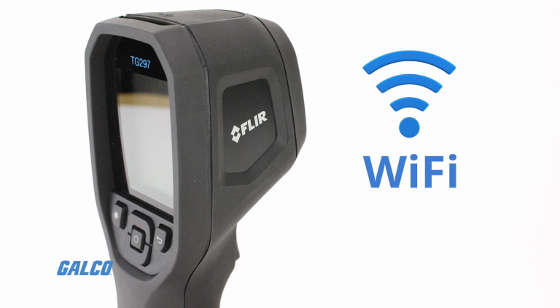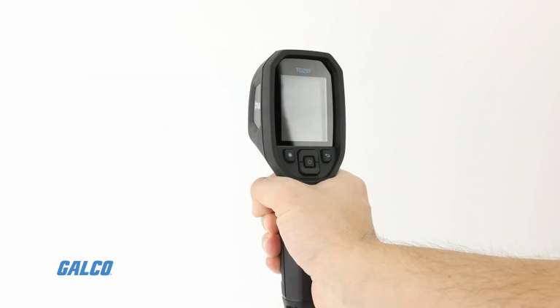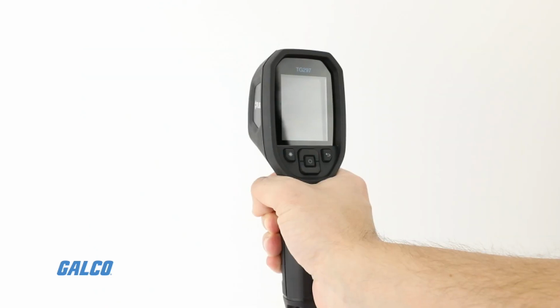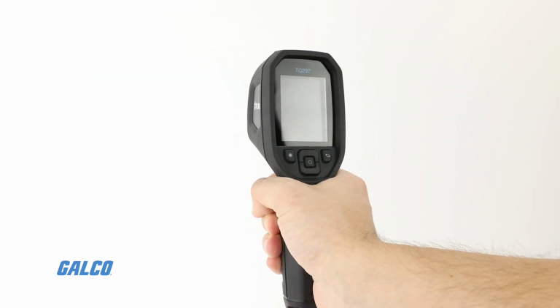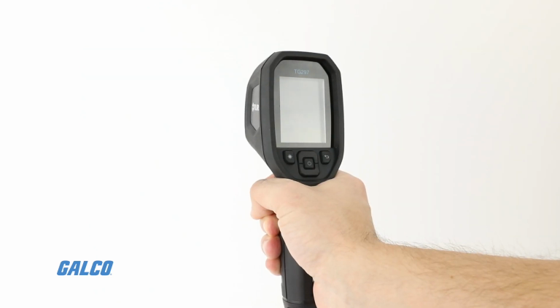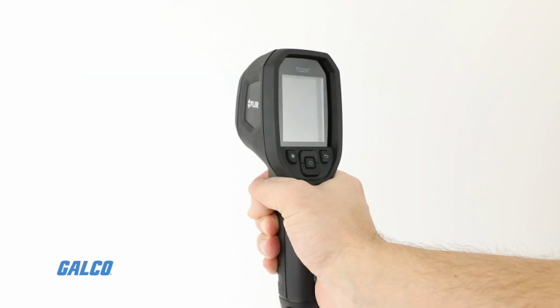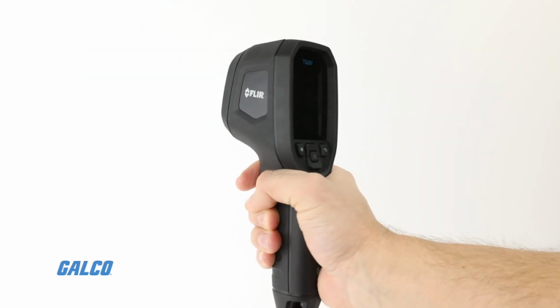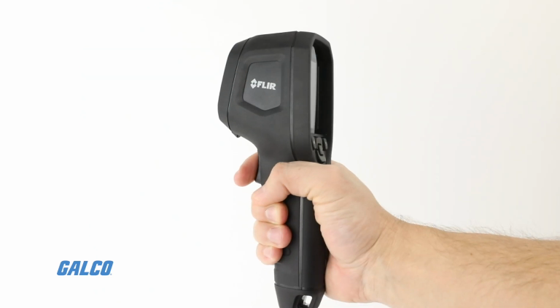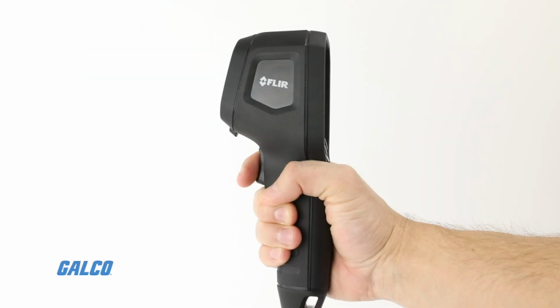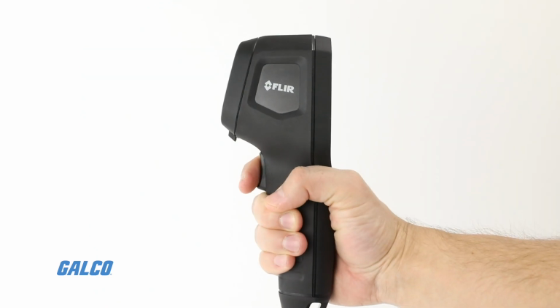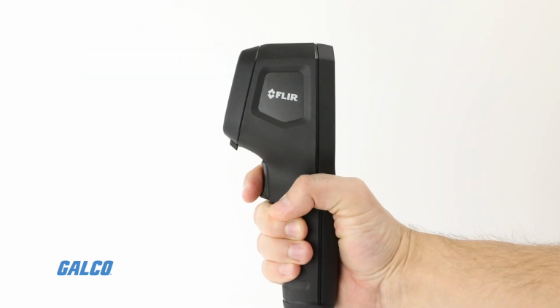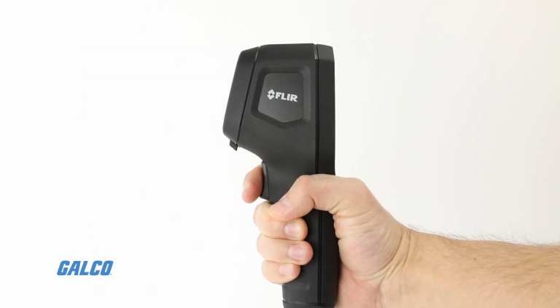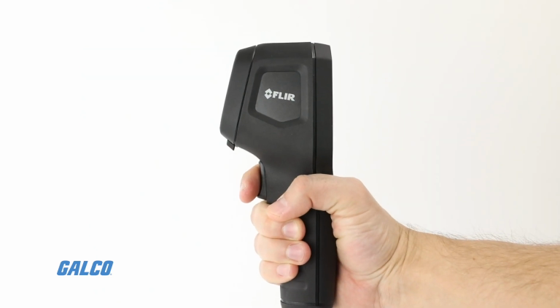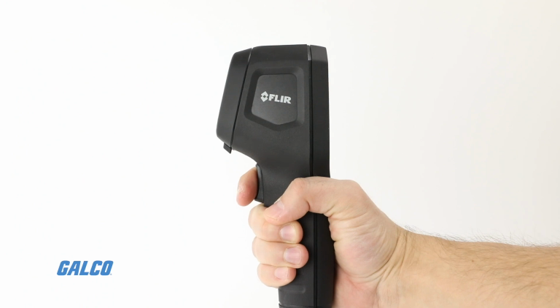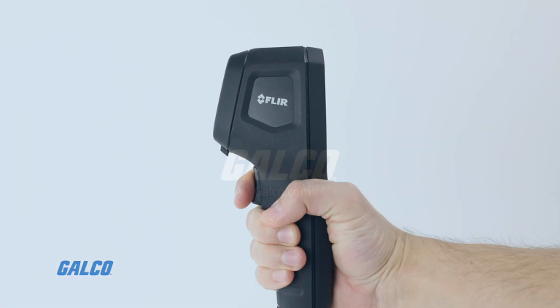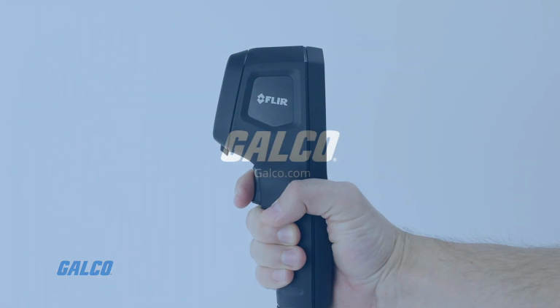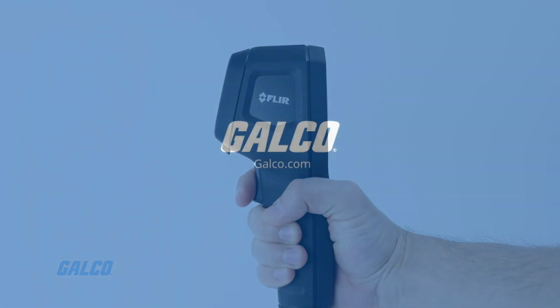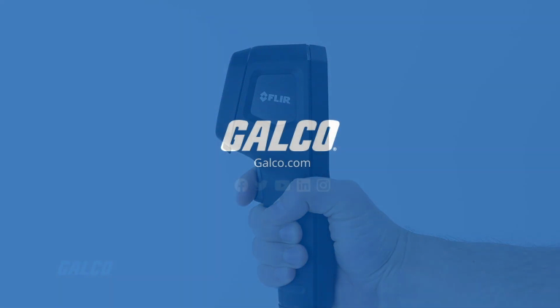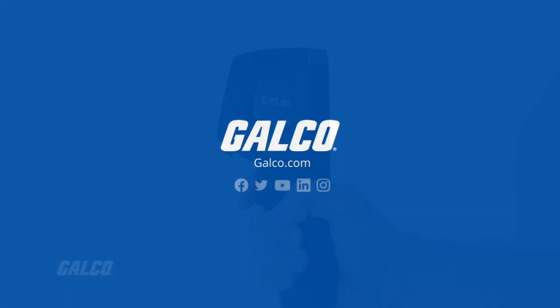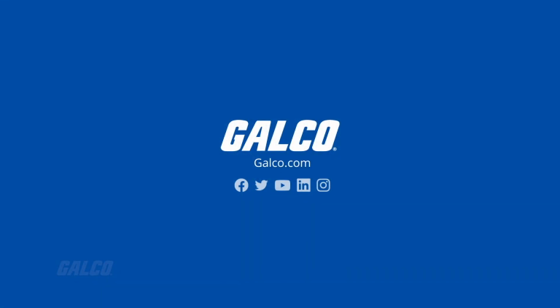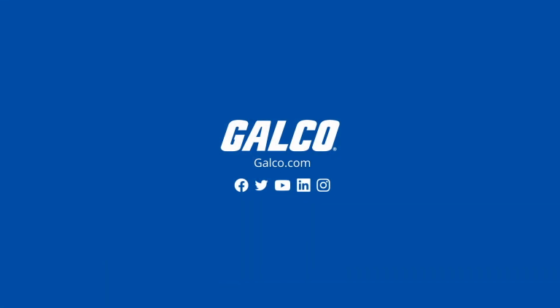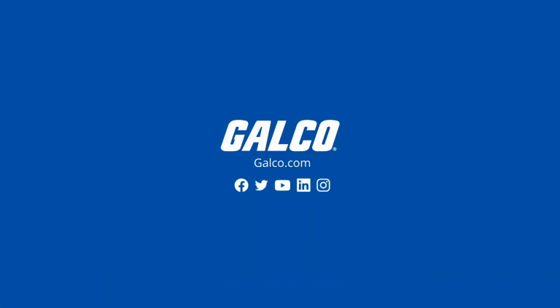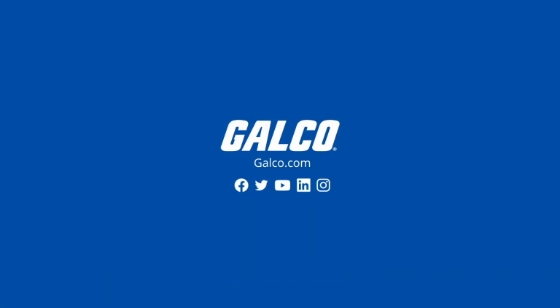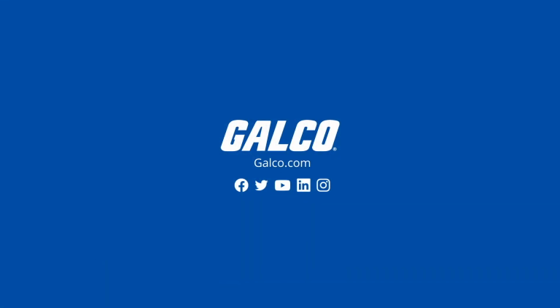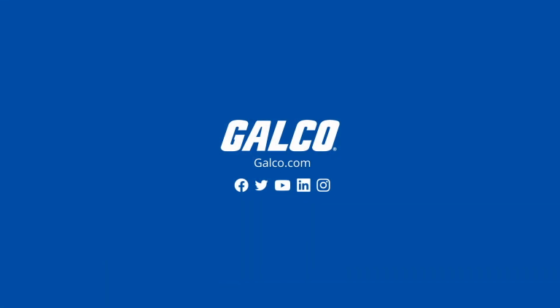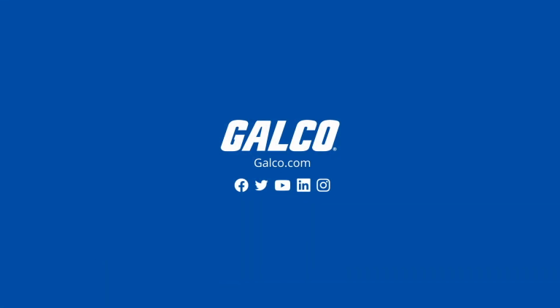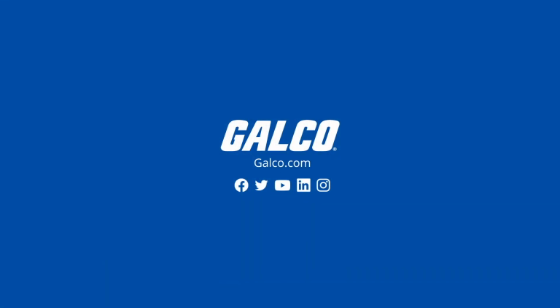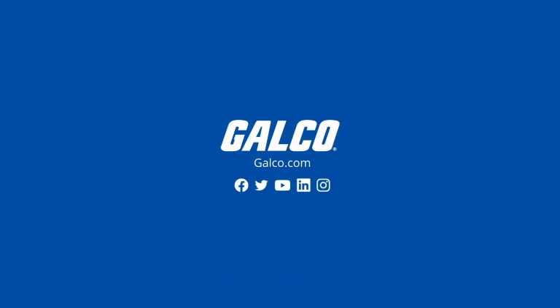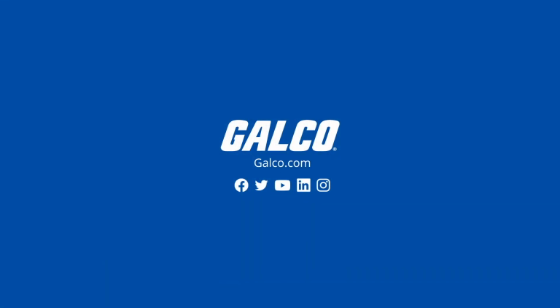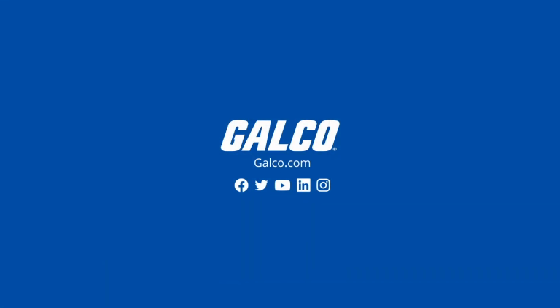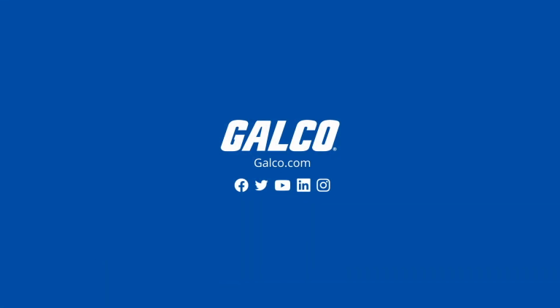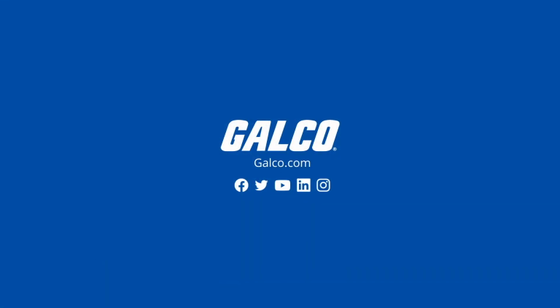To learn more about the FLIR TG297, visit our website at galco.com.